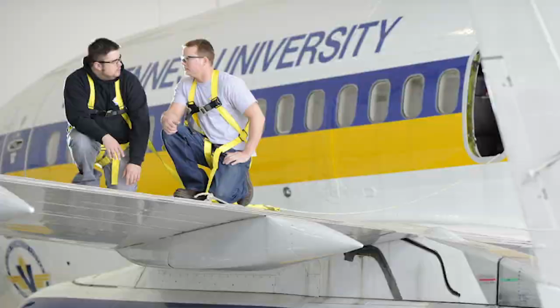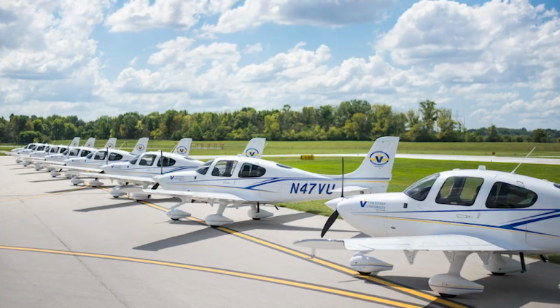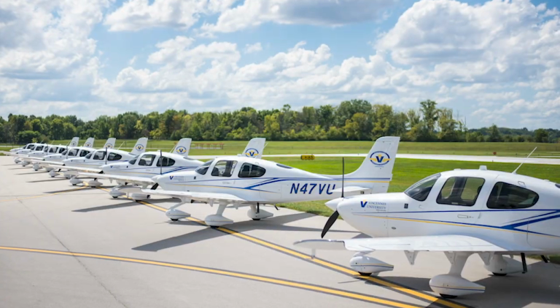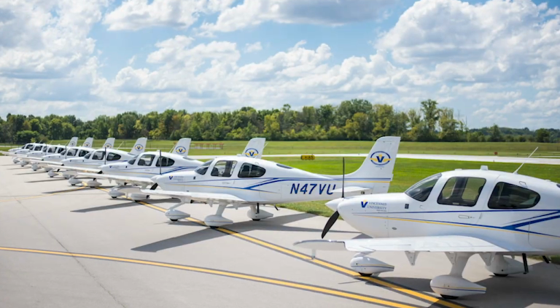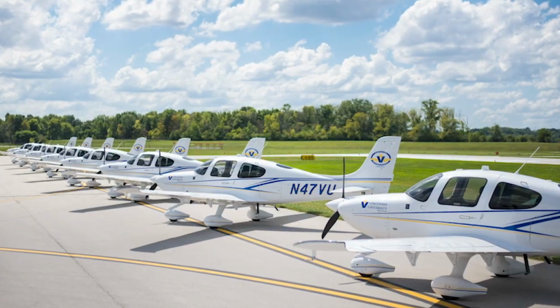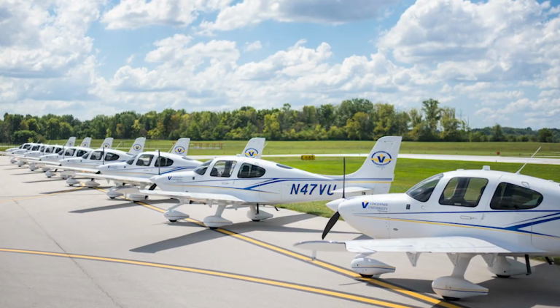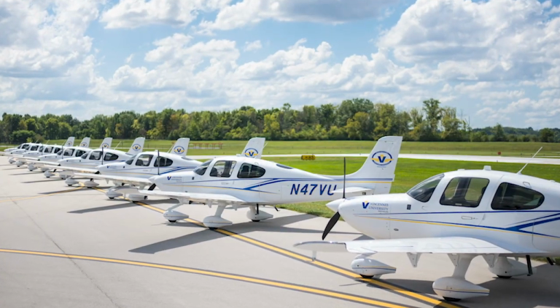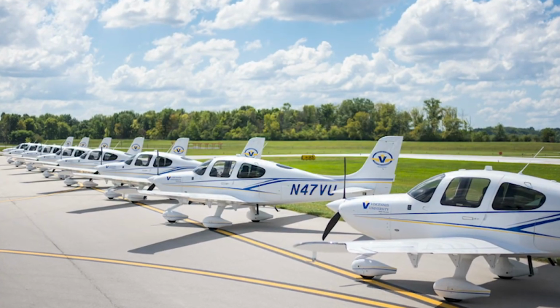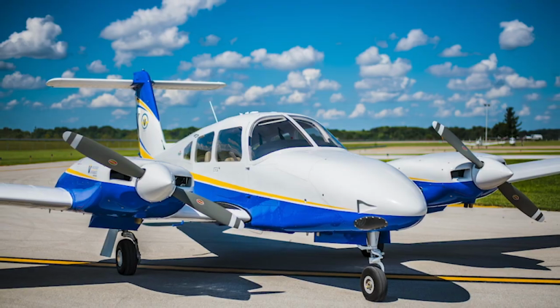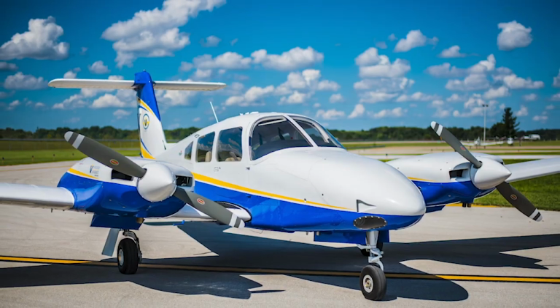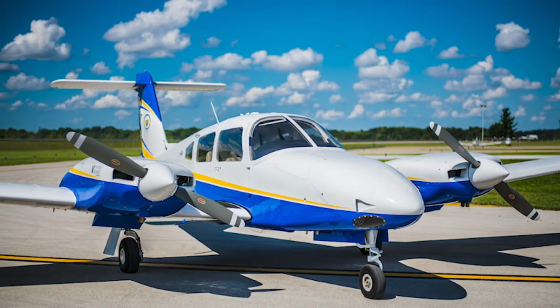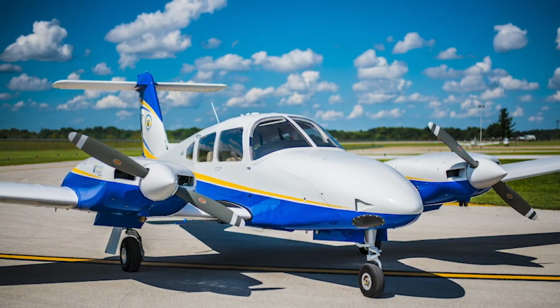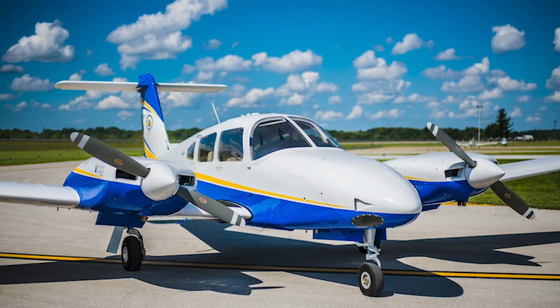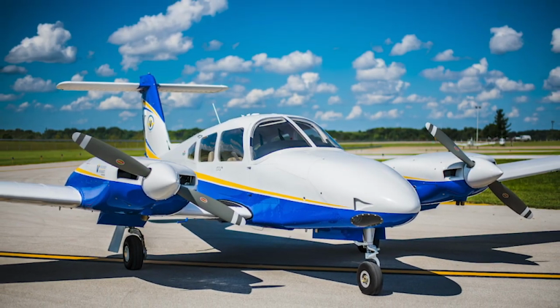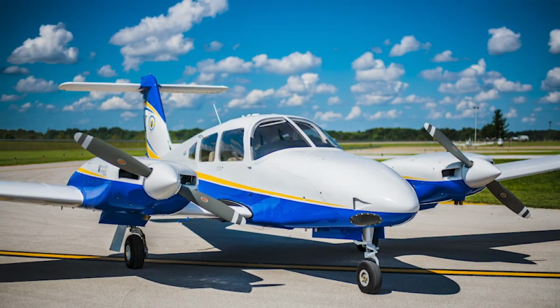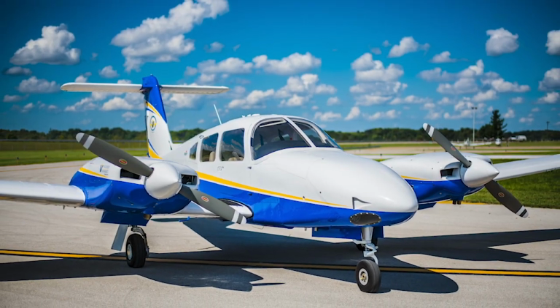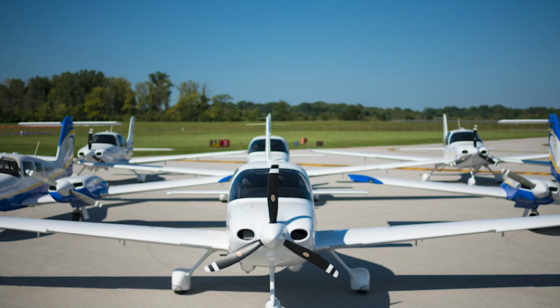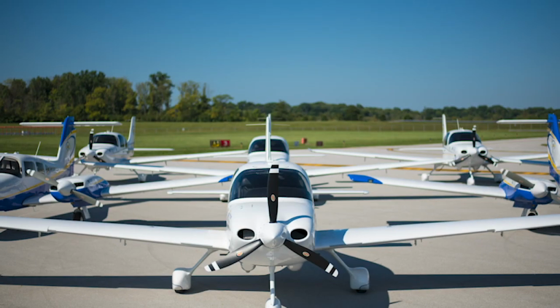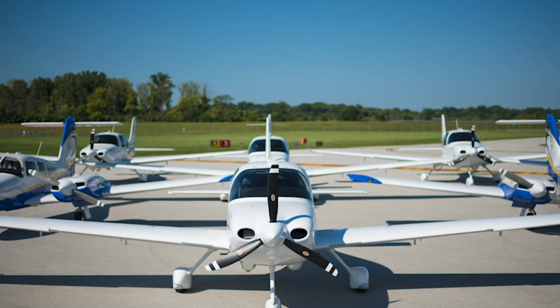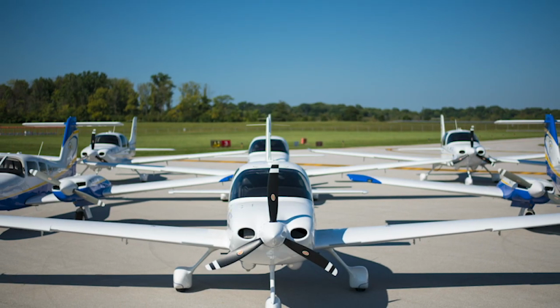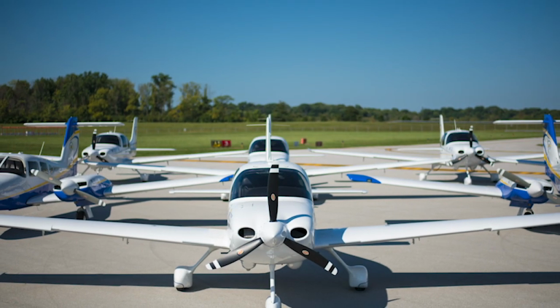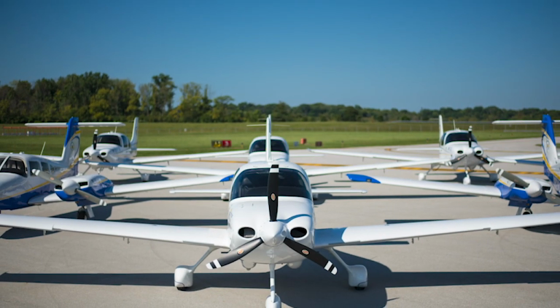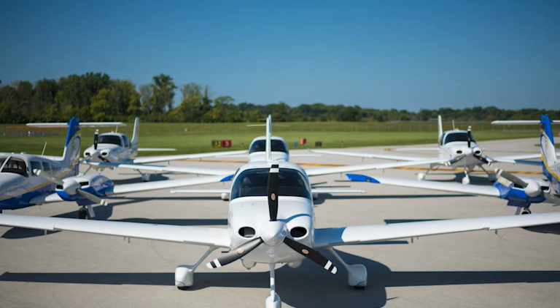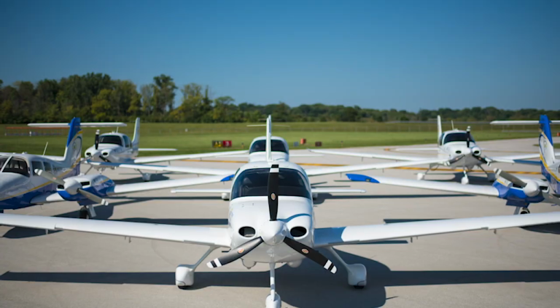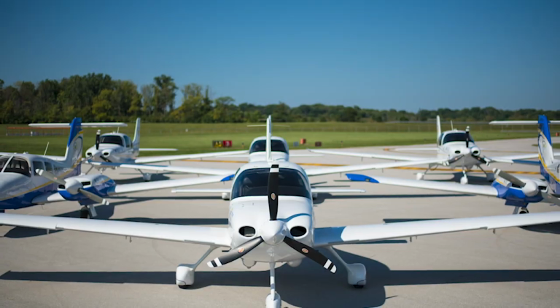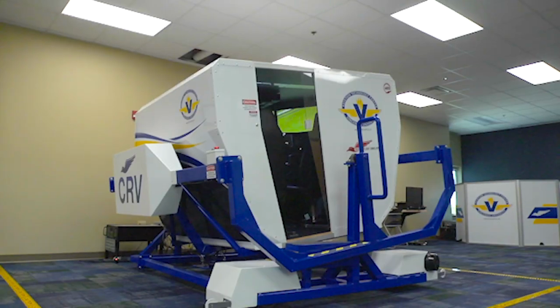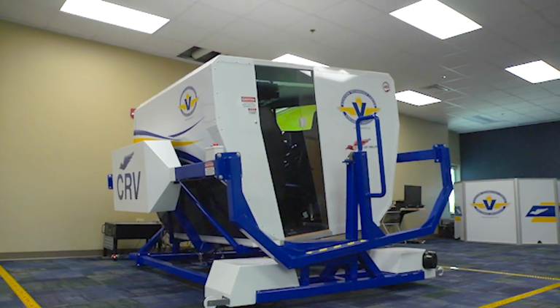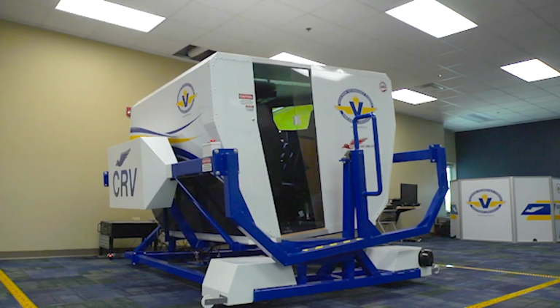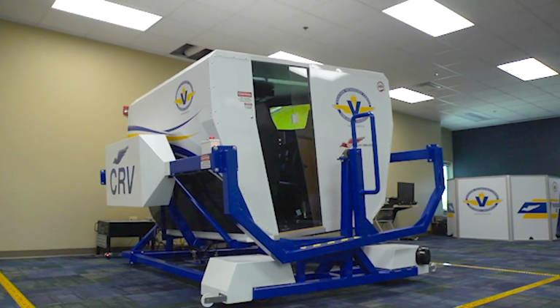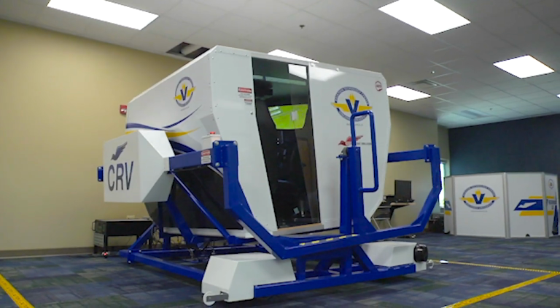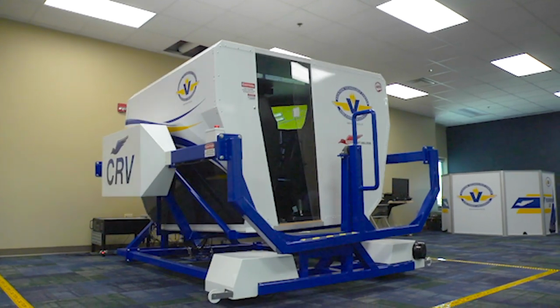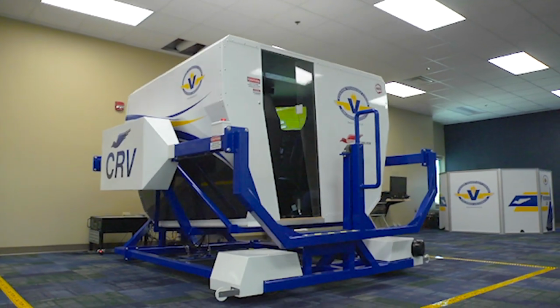Students training as pilots will fly our brand new training planes at Eagle Creek Airport as well as in our state-of-the-art simulators.